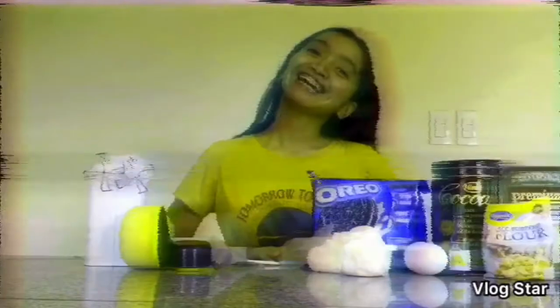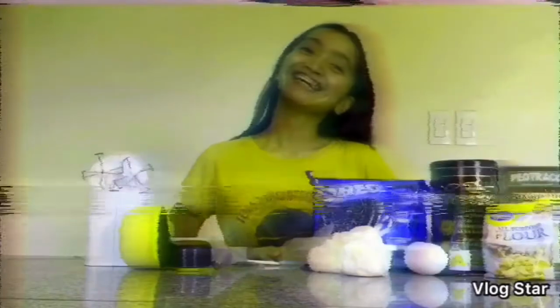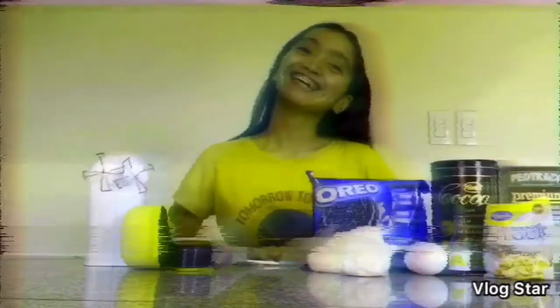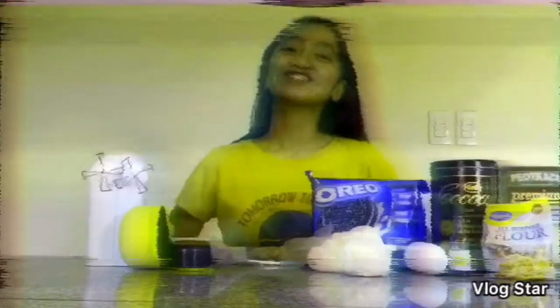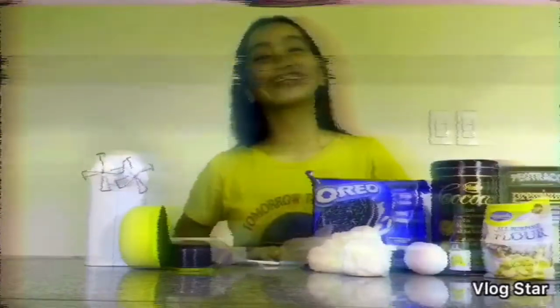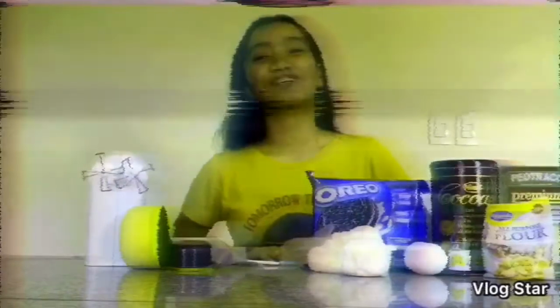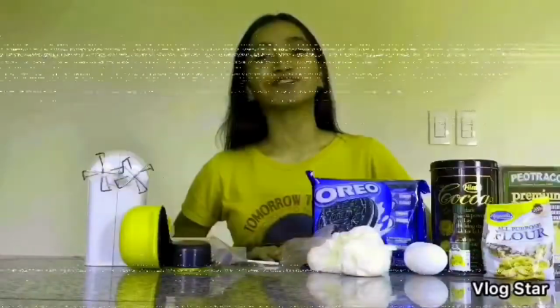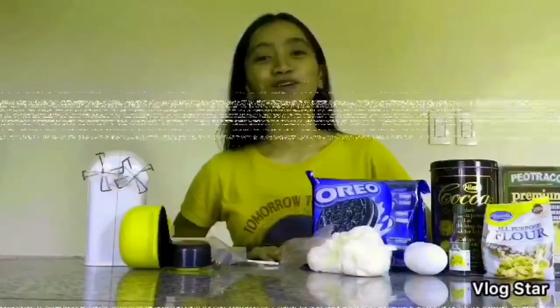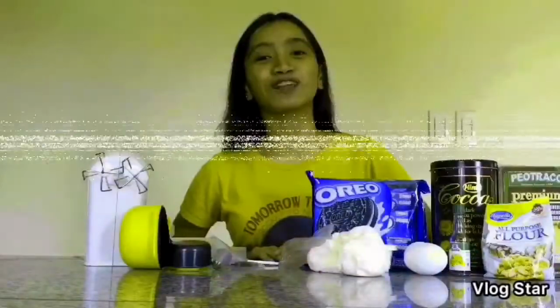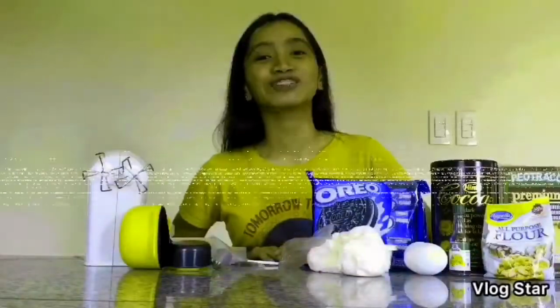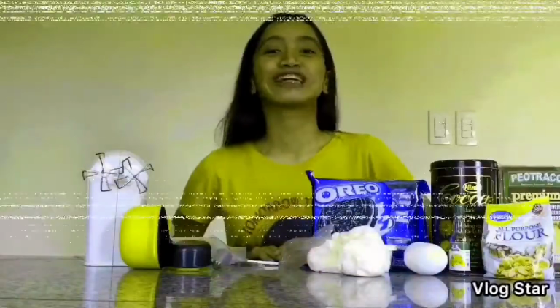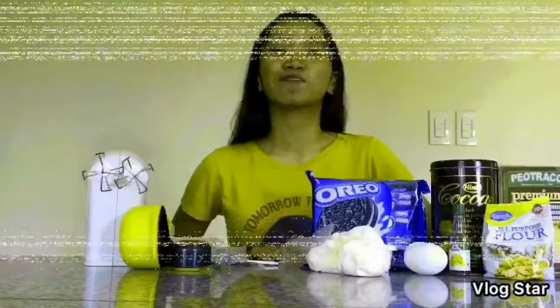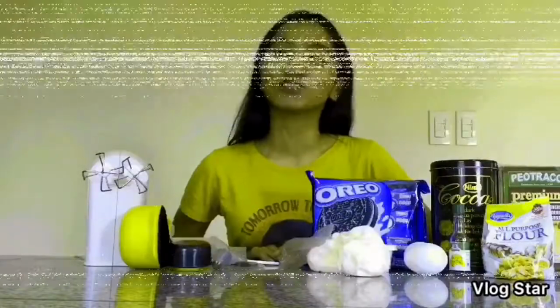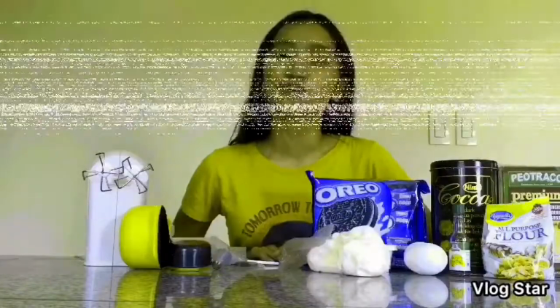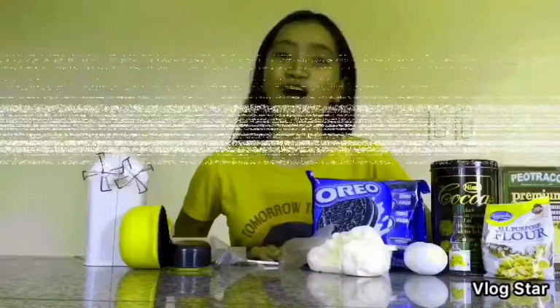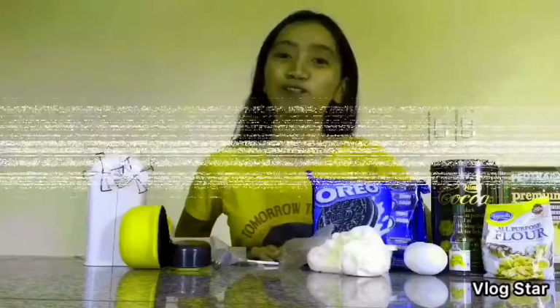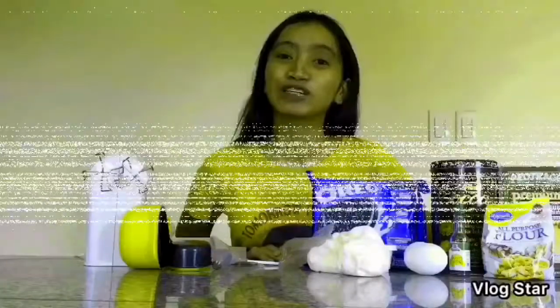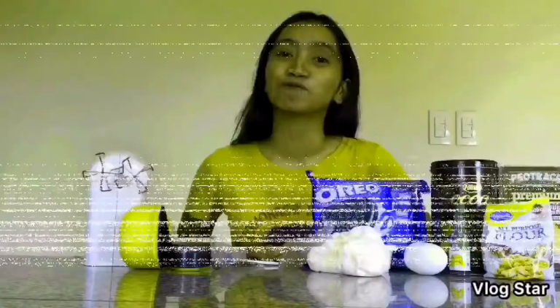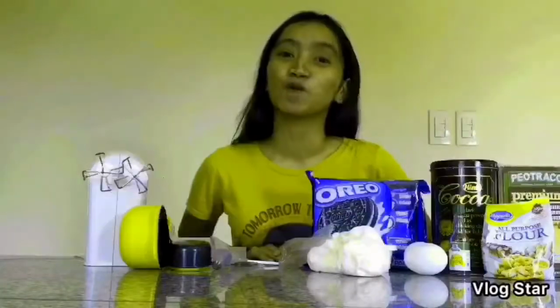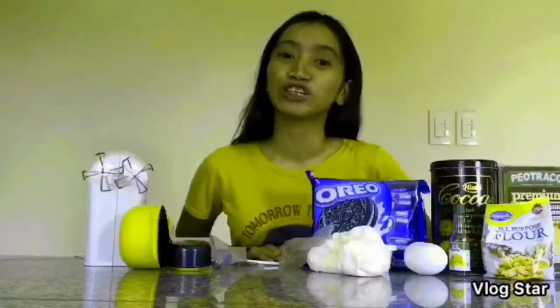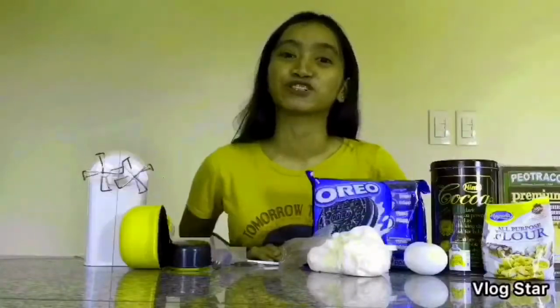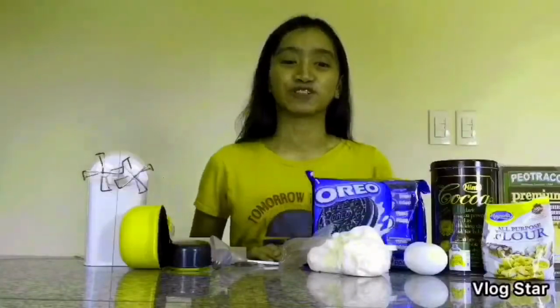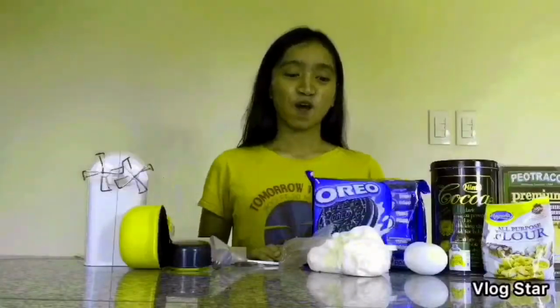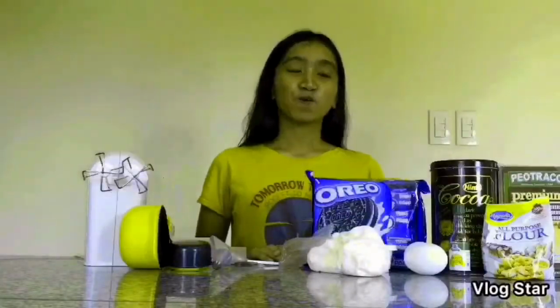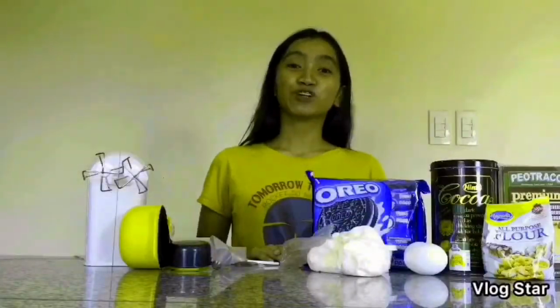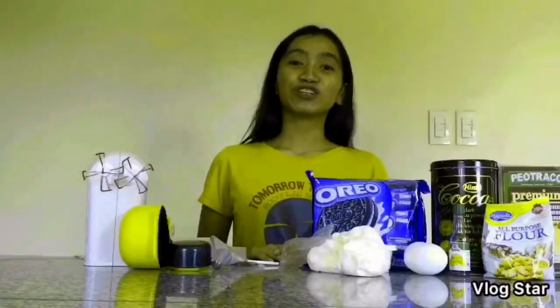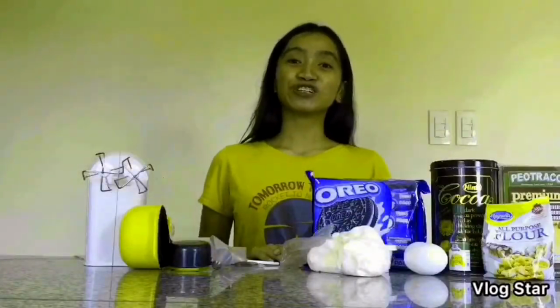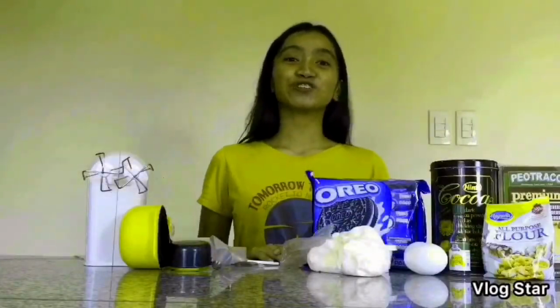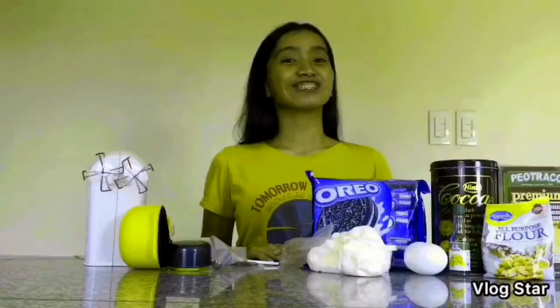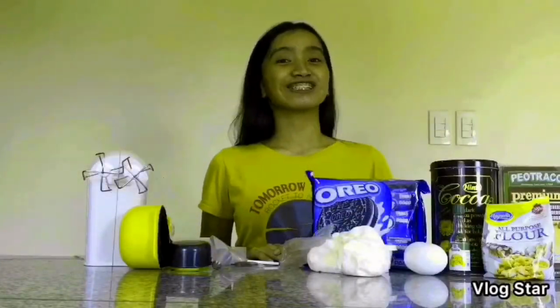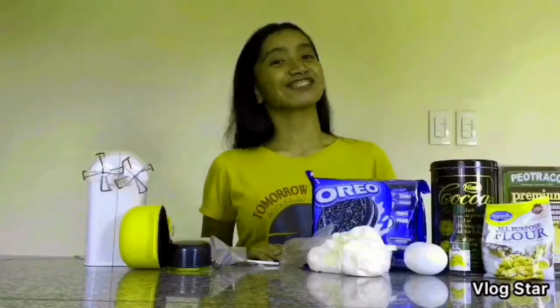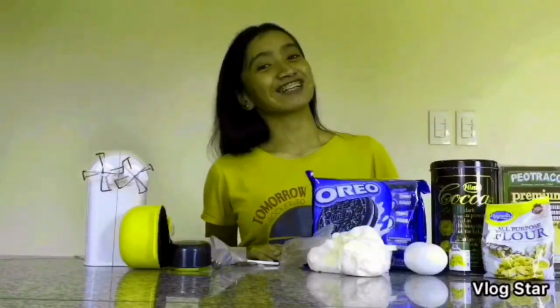Hey! It's Priya here! Welcome to my vlog! Today, I'm gonna show you how to make some homemade drawers. Without further ado, let's just get started.